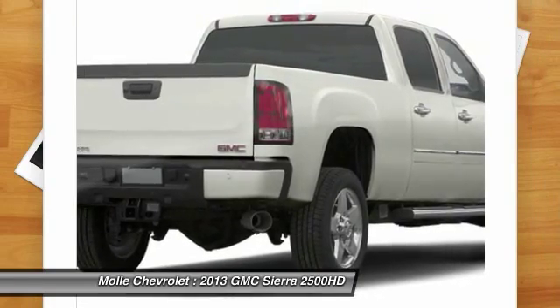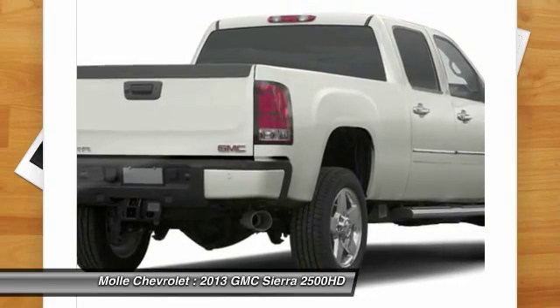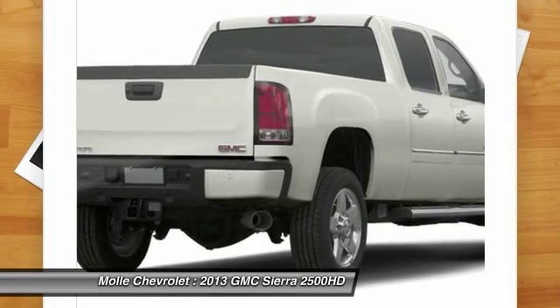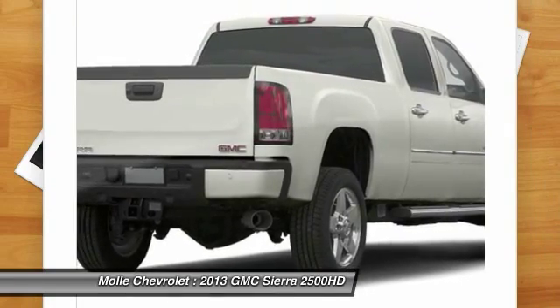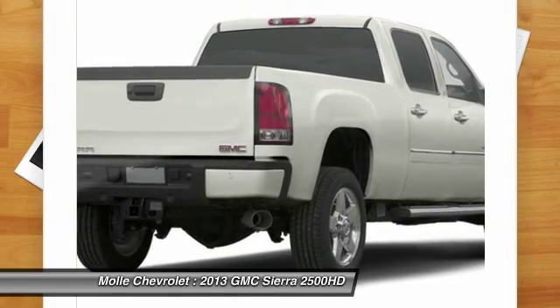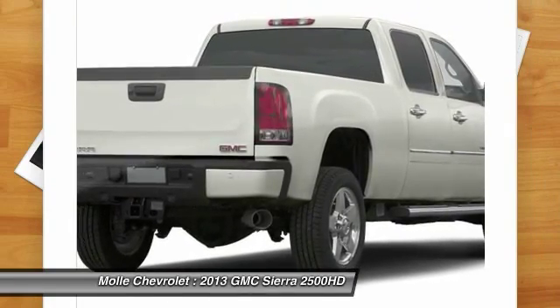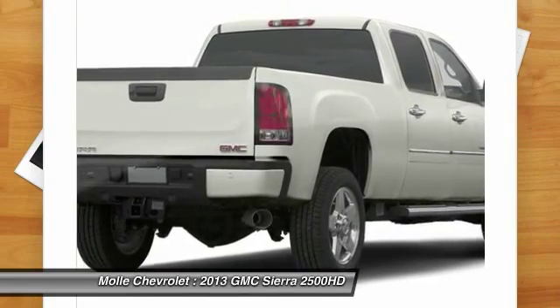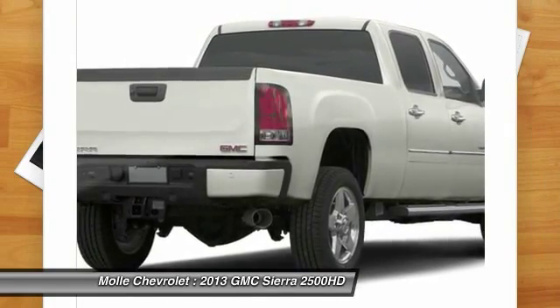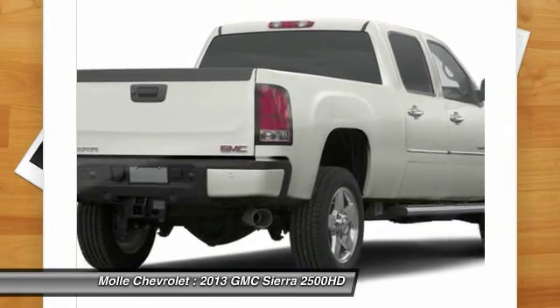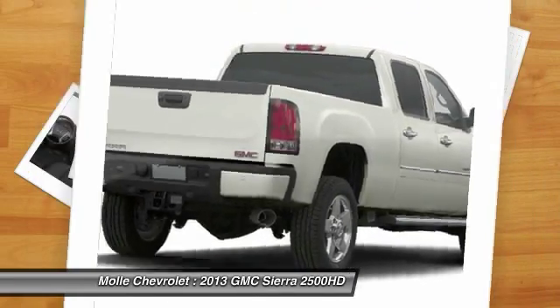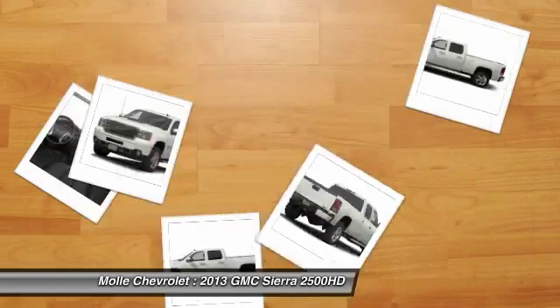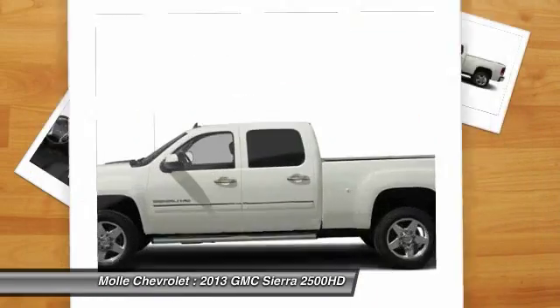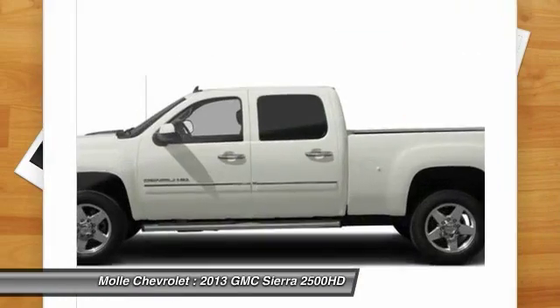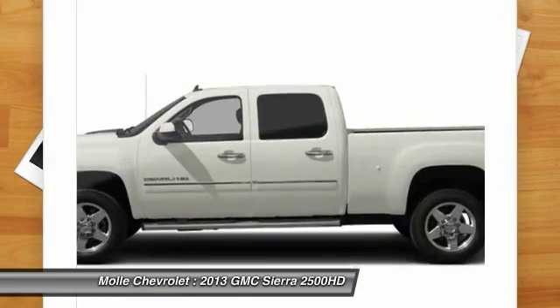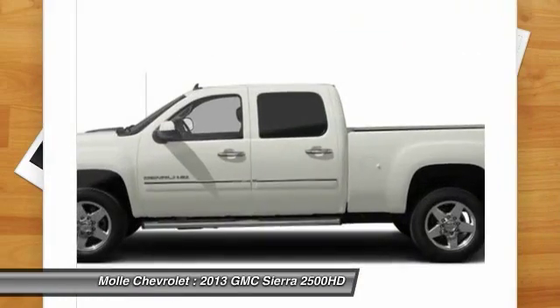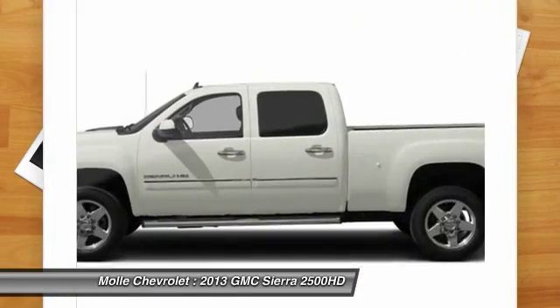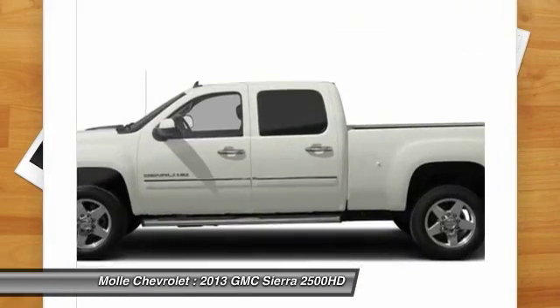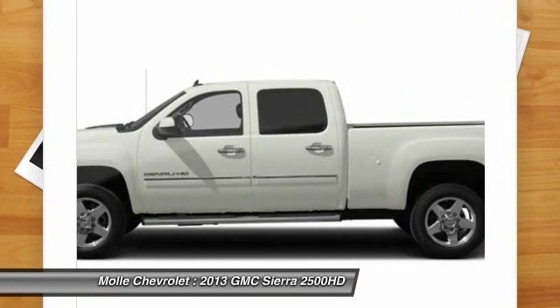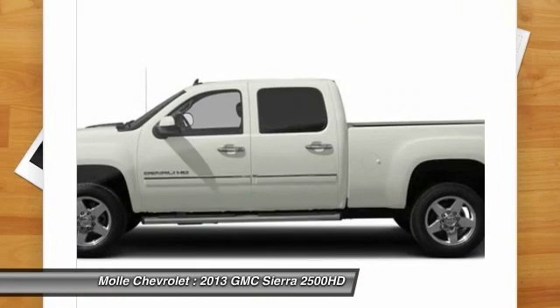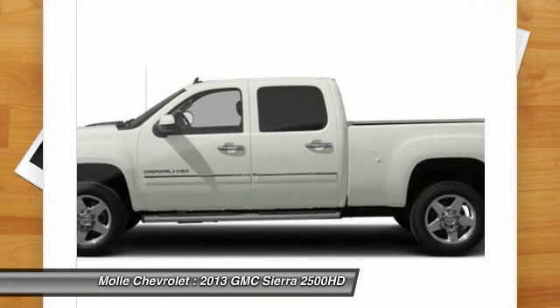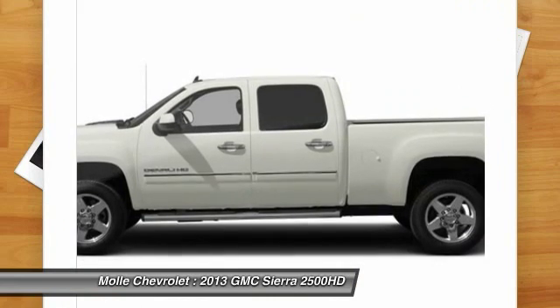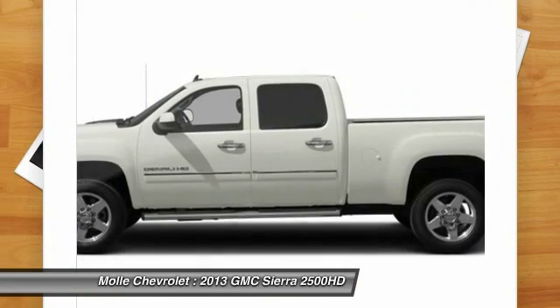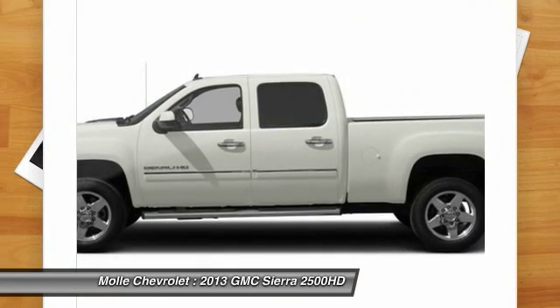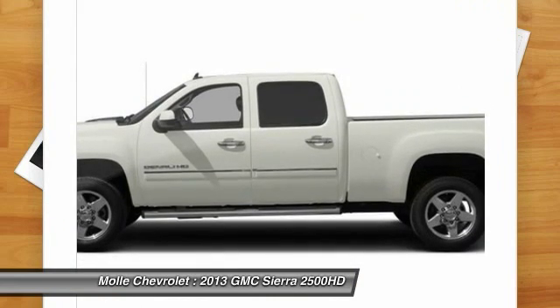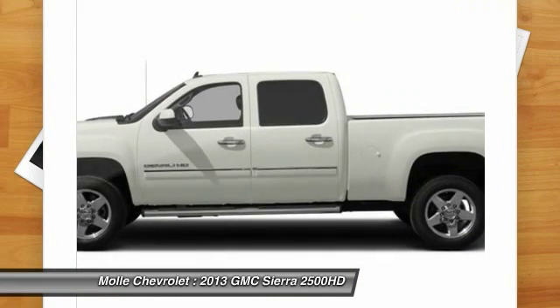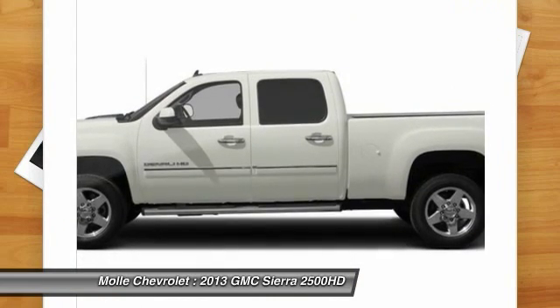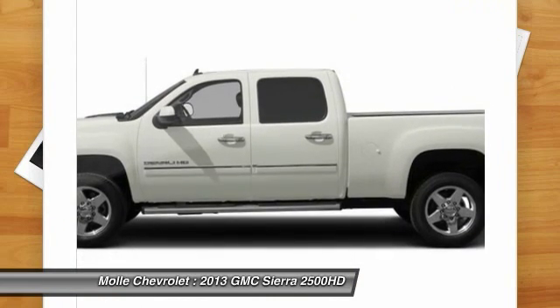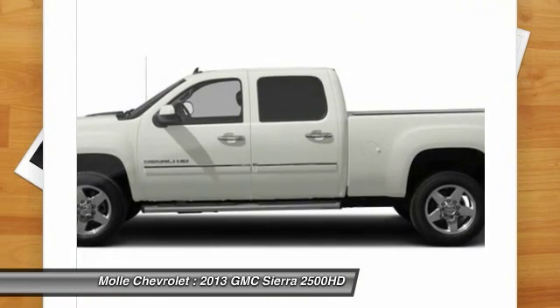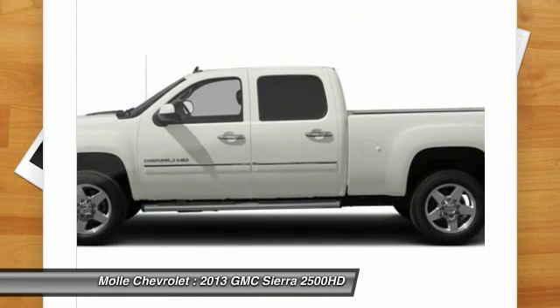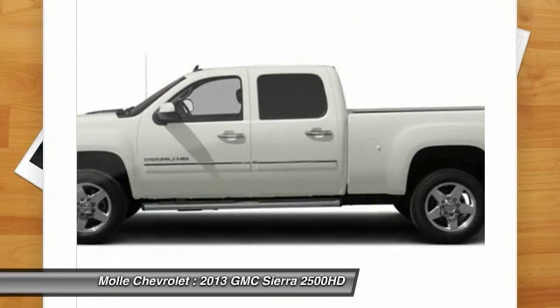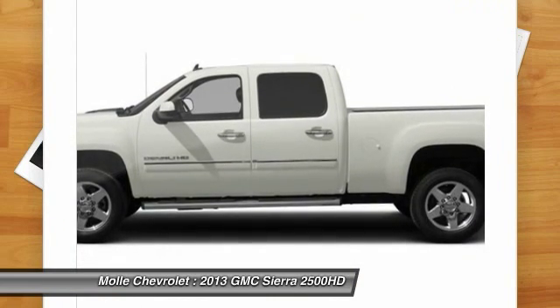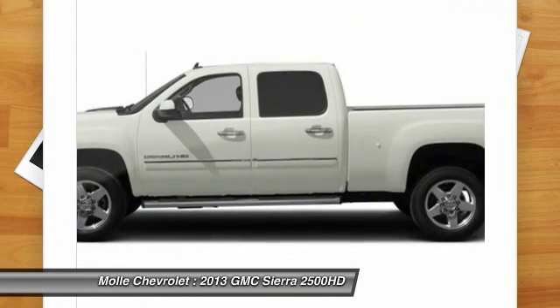Power passenger seat. Tow hitch. Anti-lock braking system. Backup camera. CD changer.